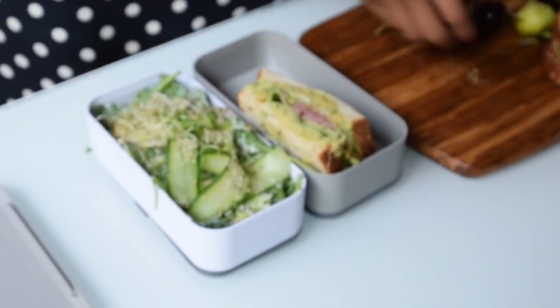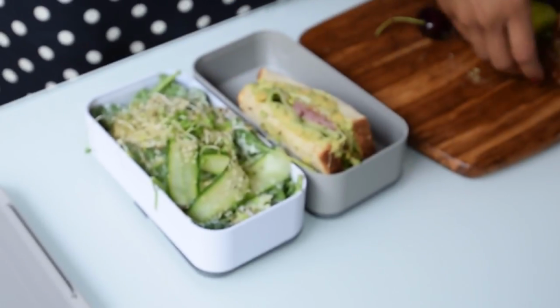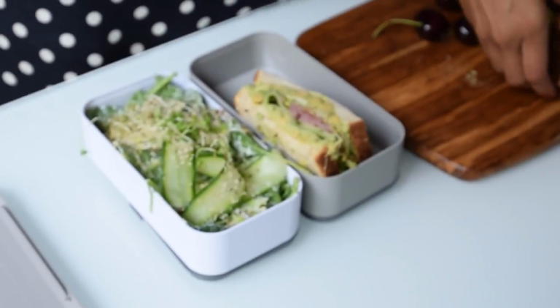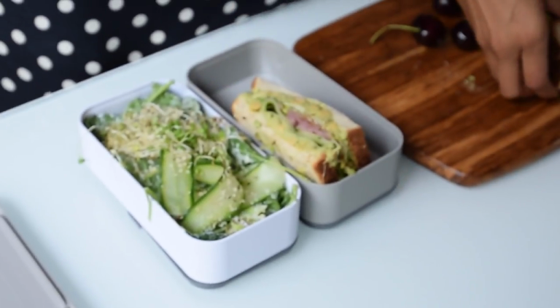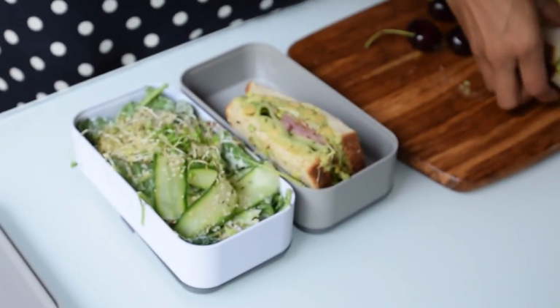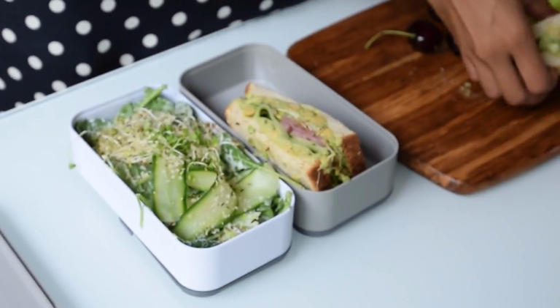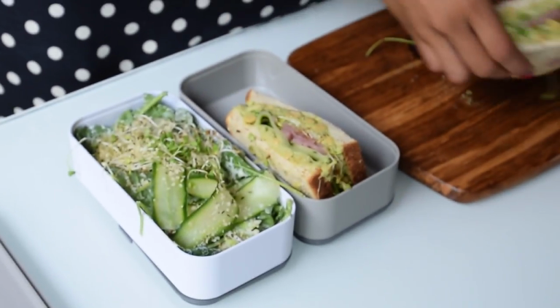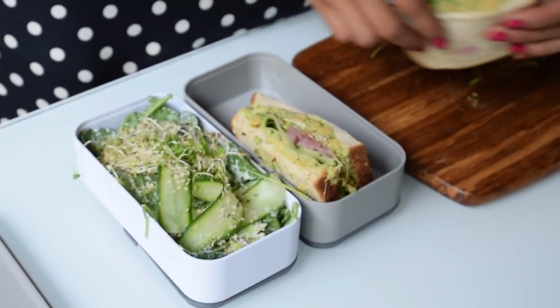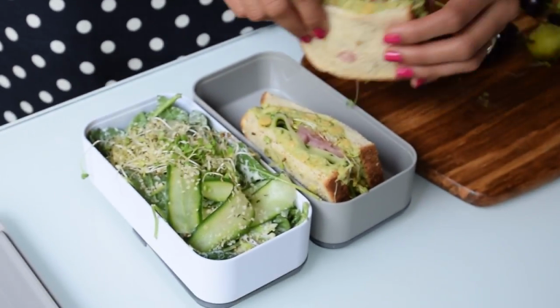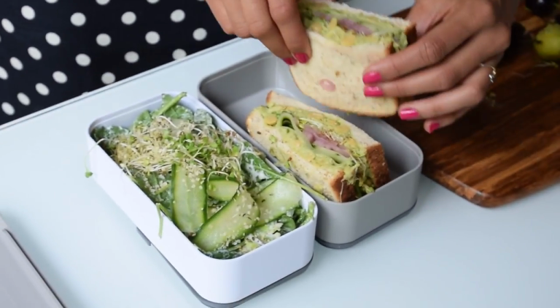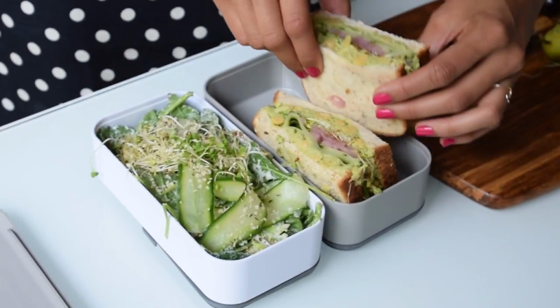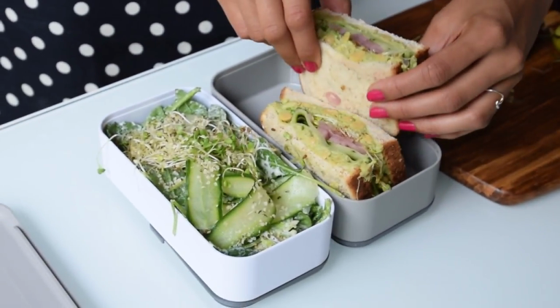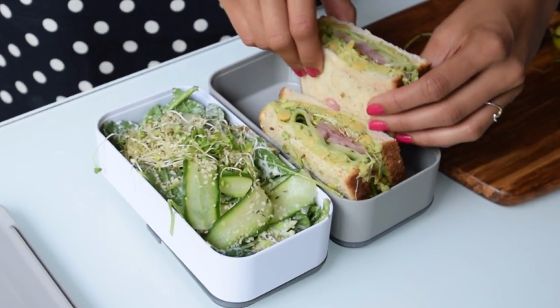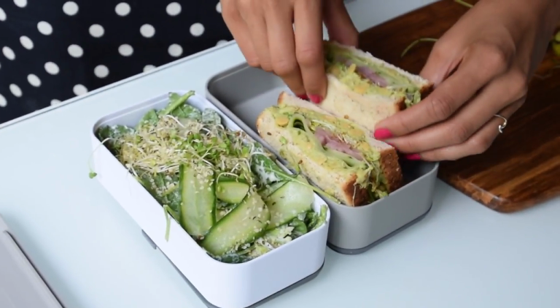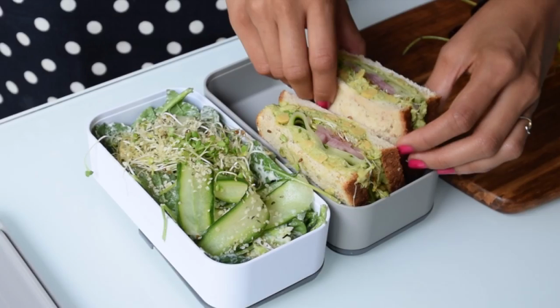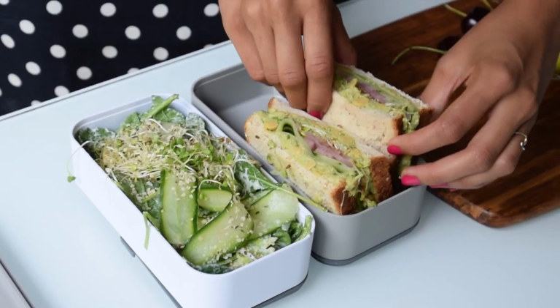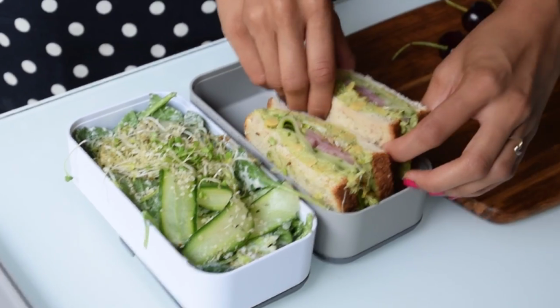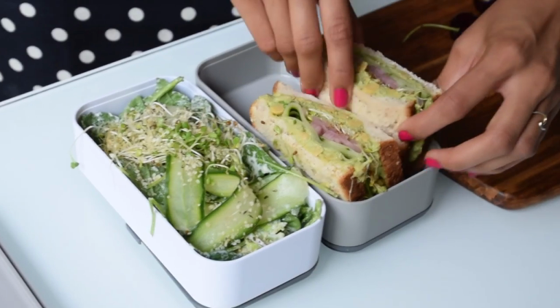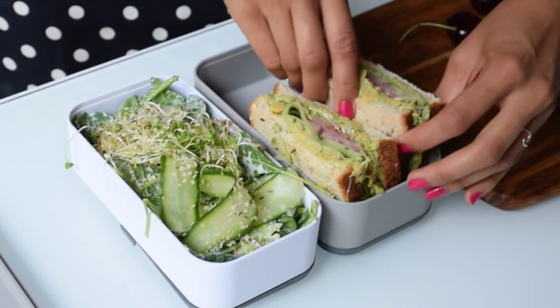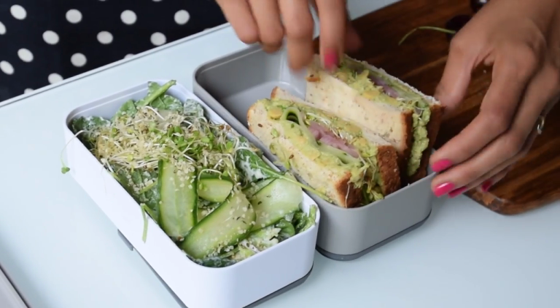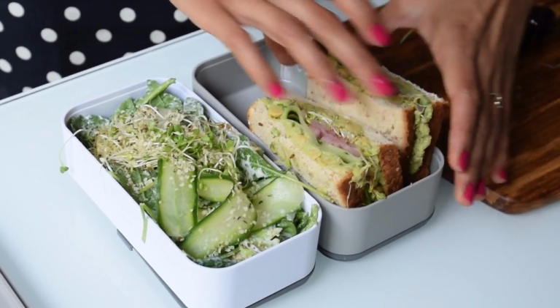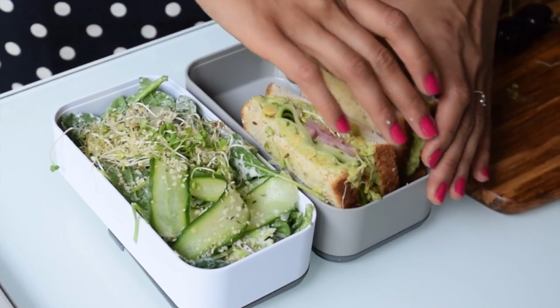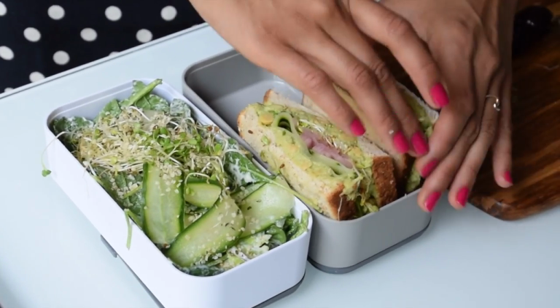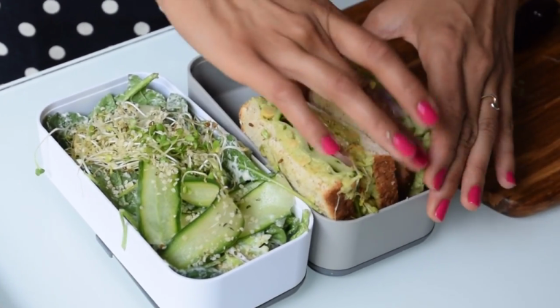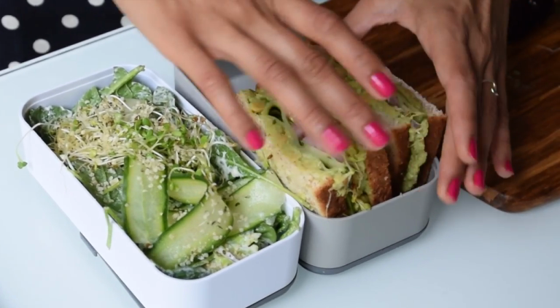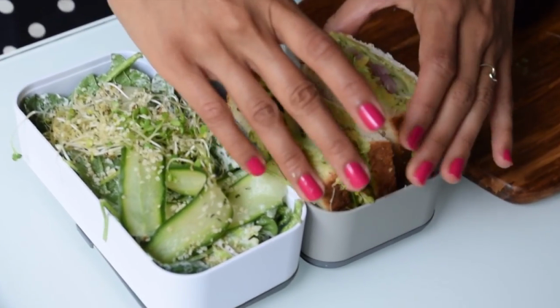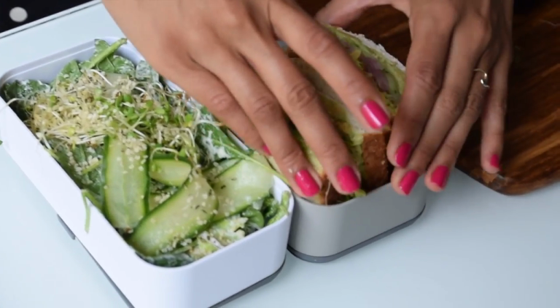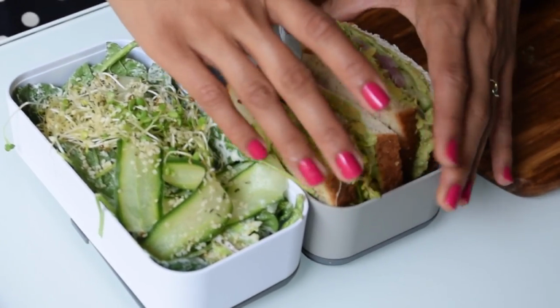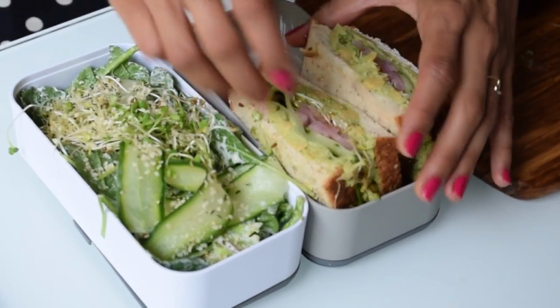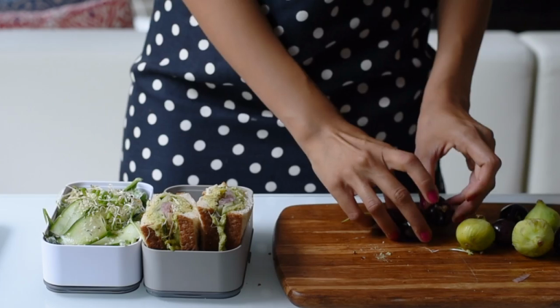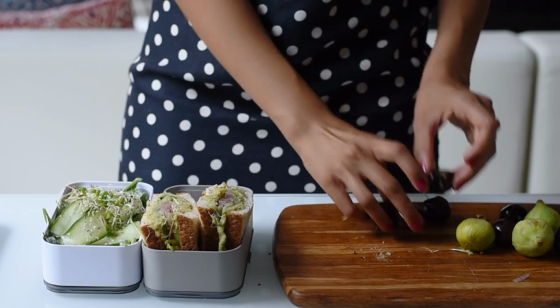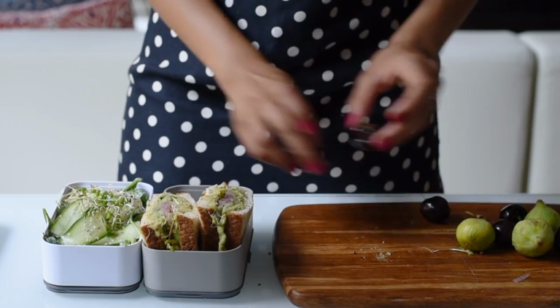Finally we'll finish our meal with some fresh fruit. I'm using cherries and figs because they're in season and delicious.